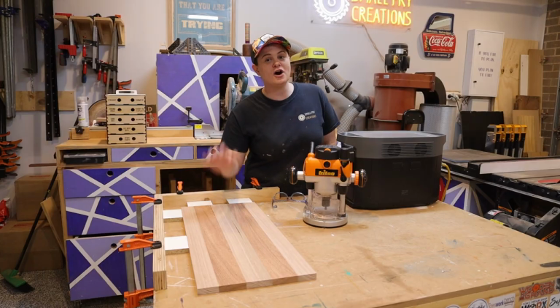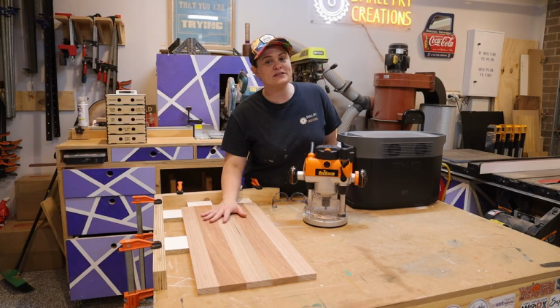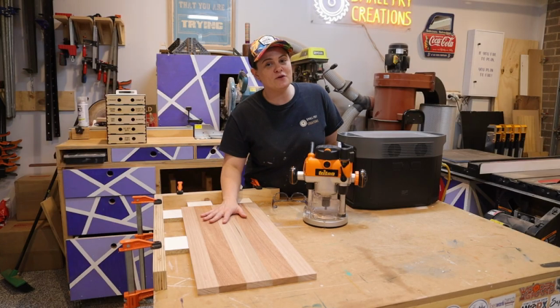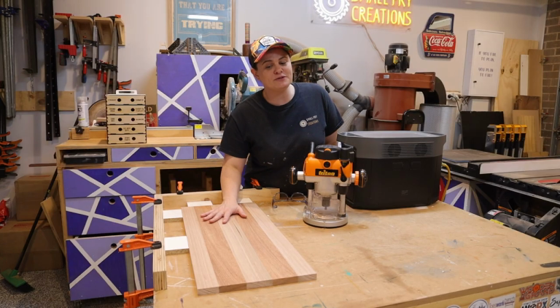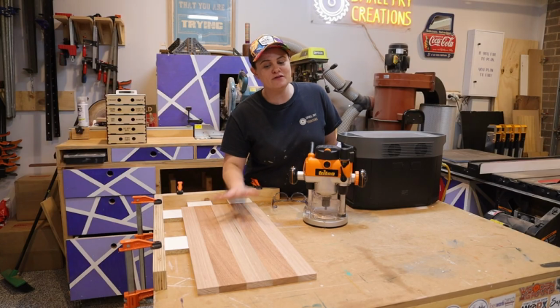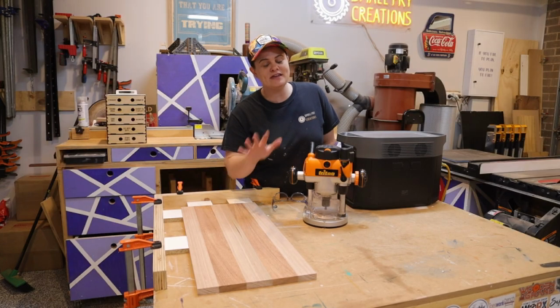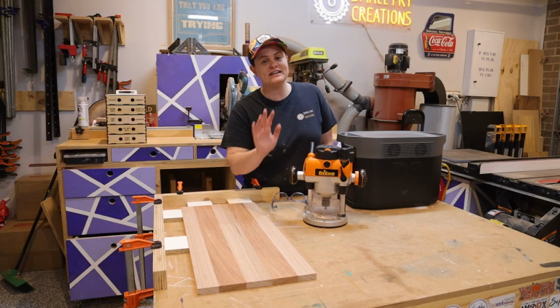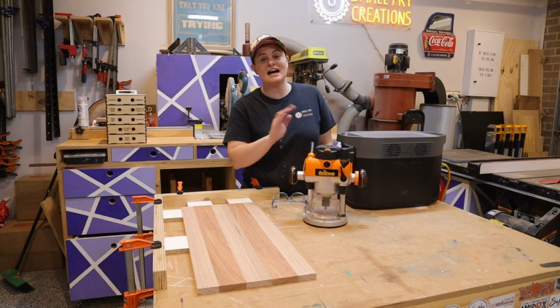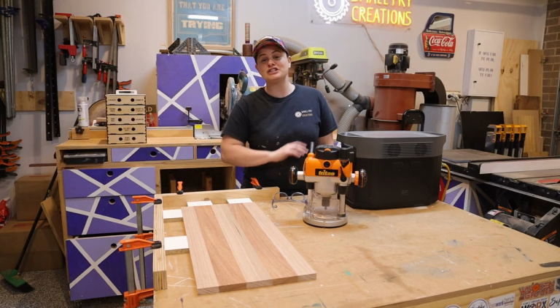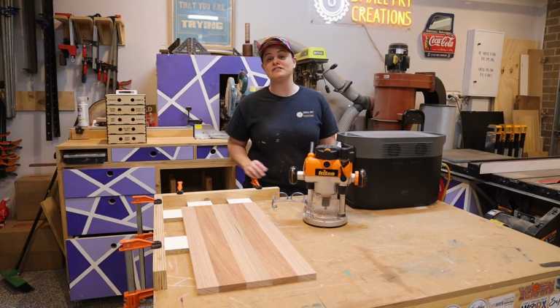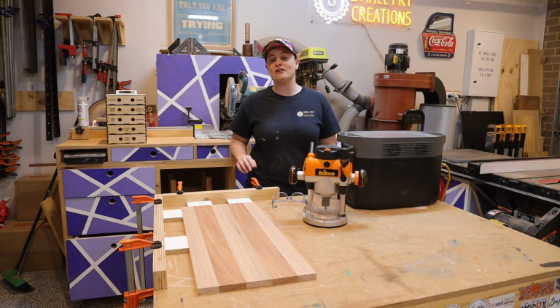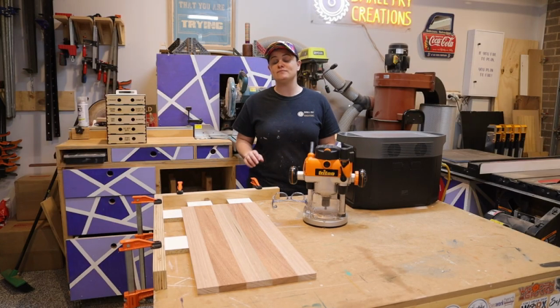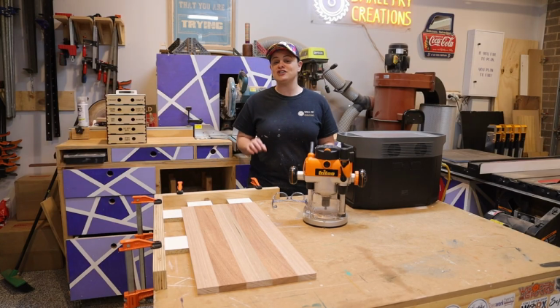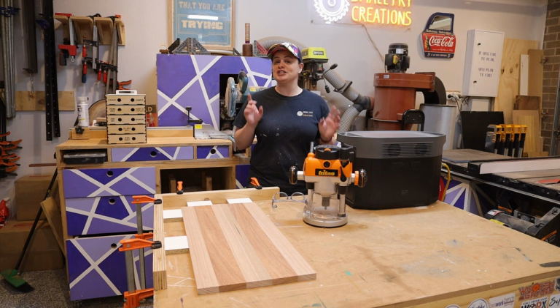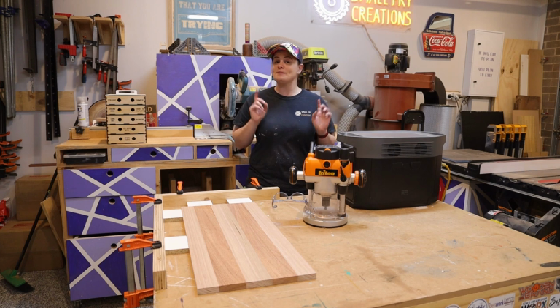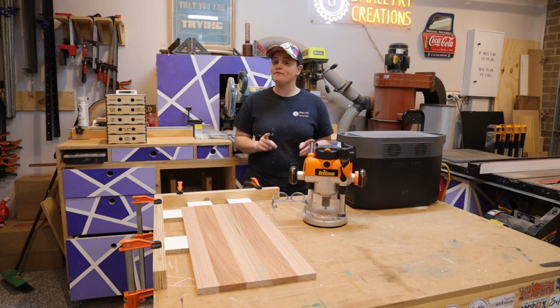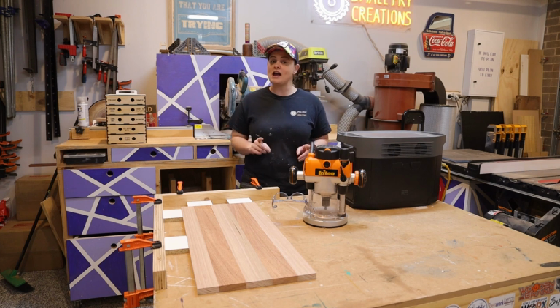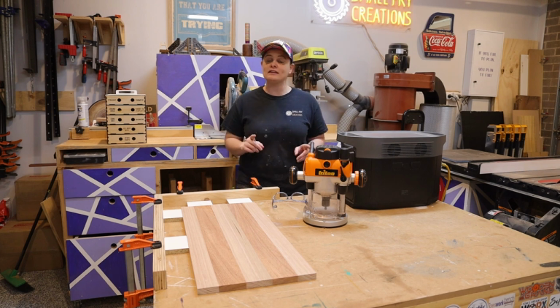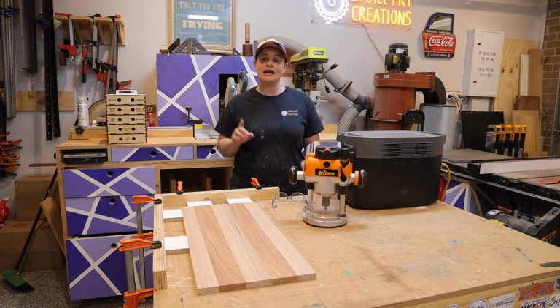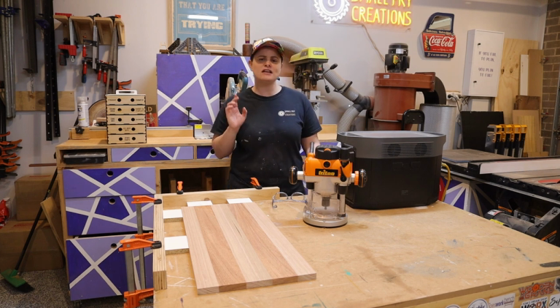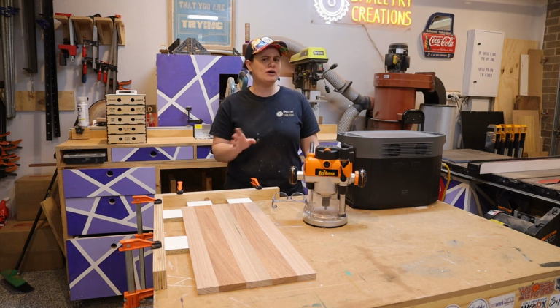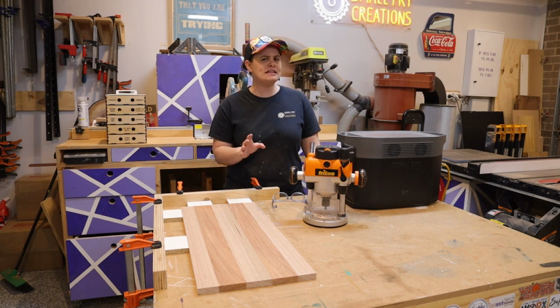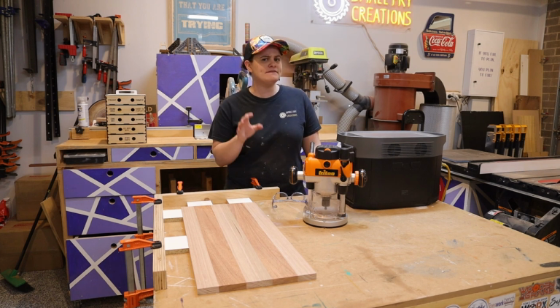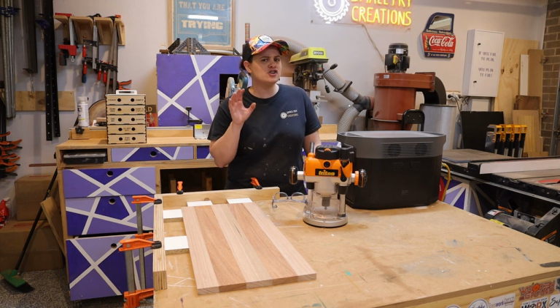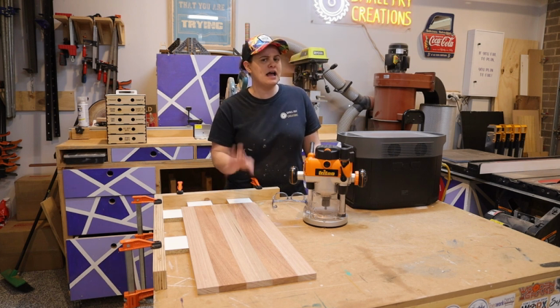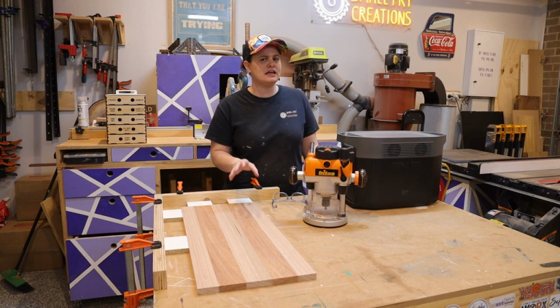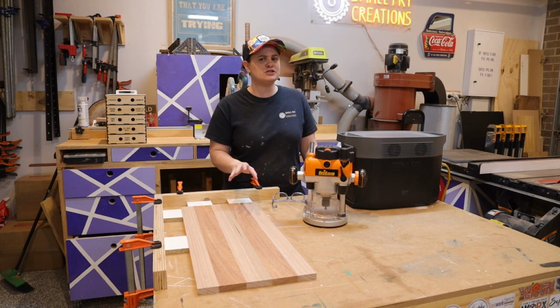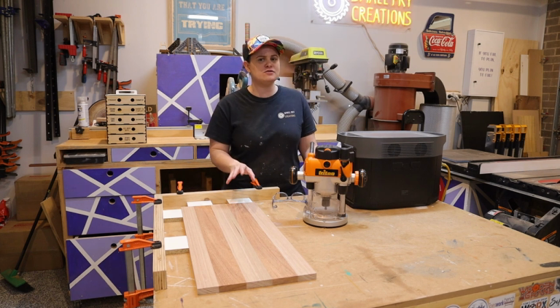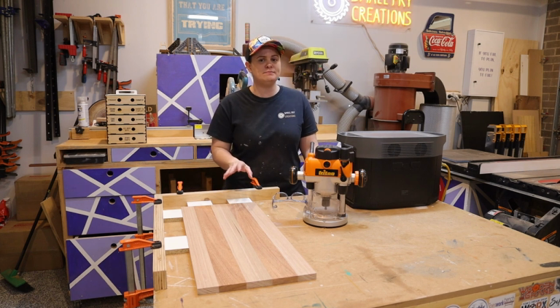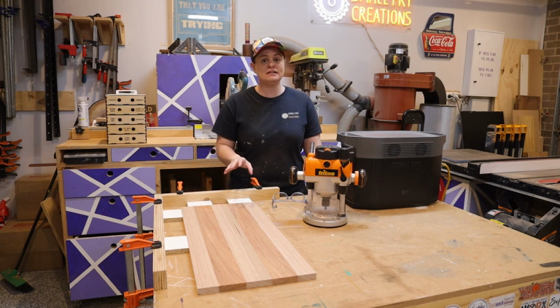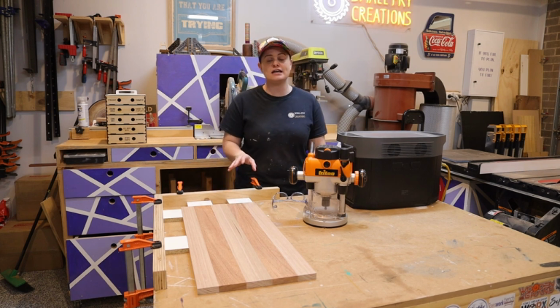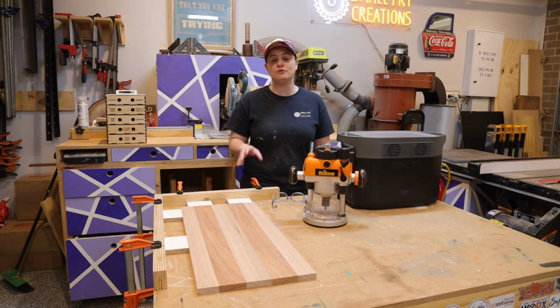The top is all smooth and it is cut to its final dimensions, but before I add legs I want to add some functionality to the picnic table.